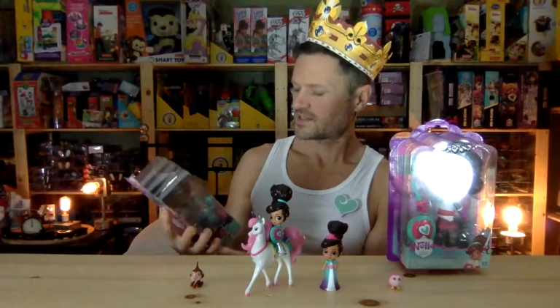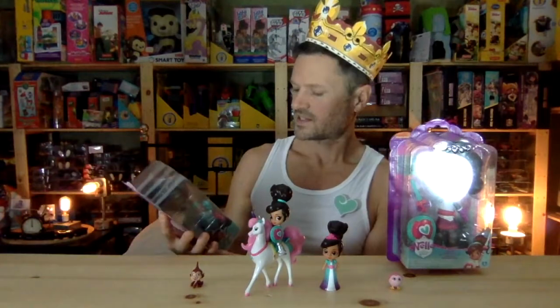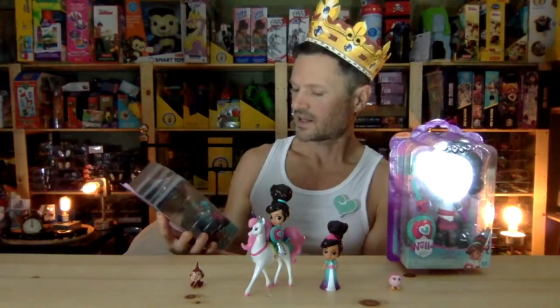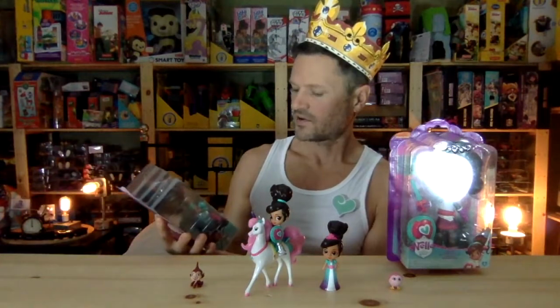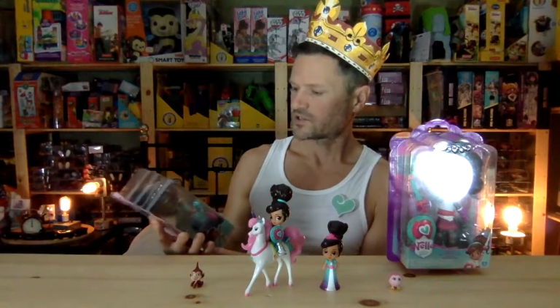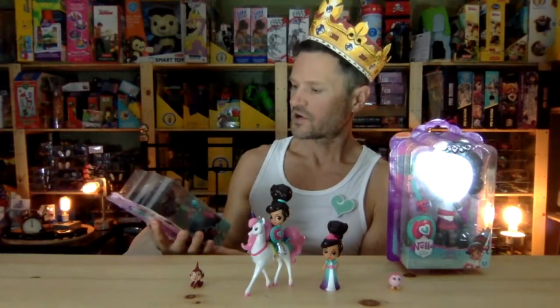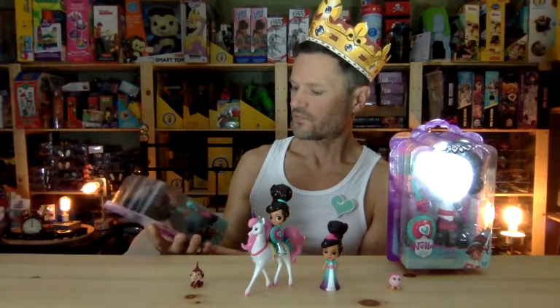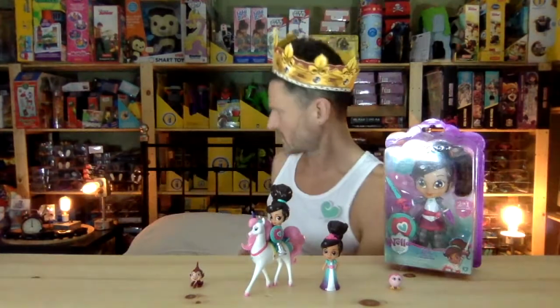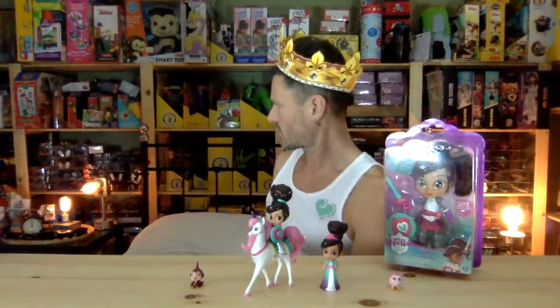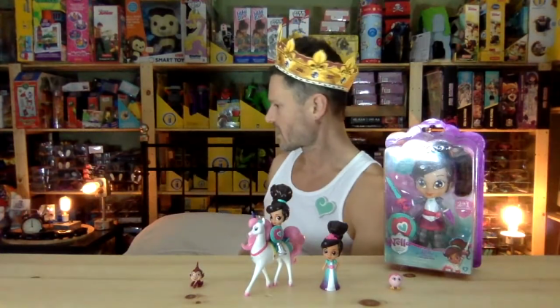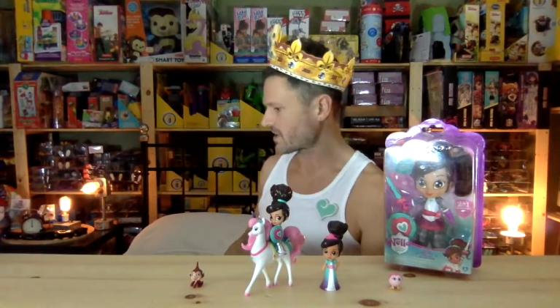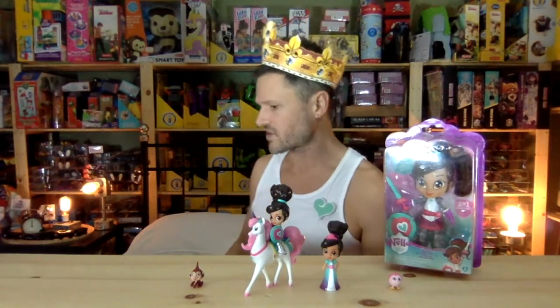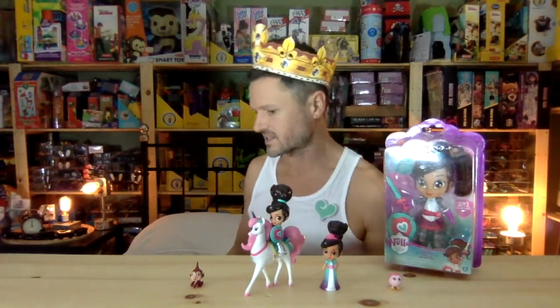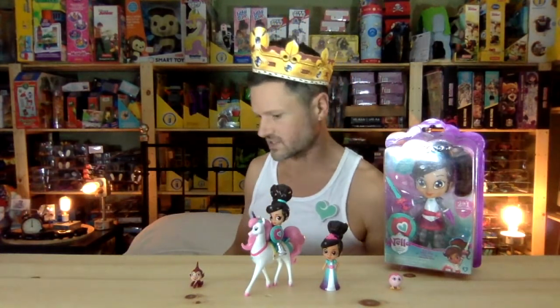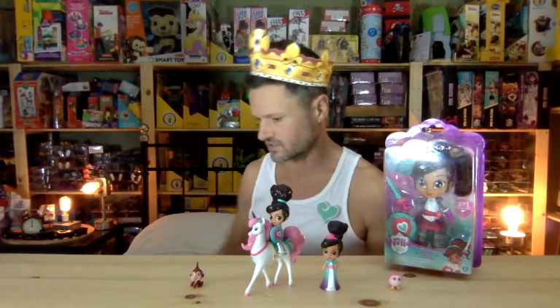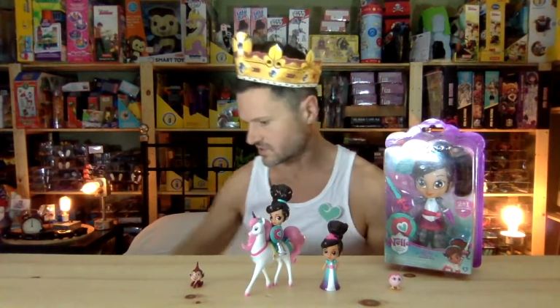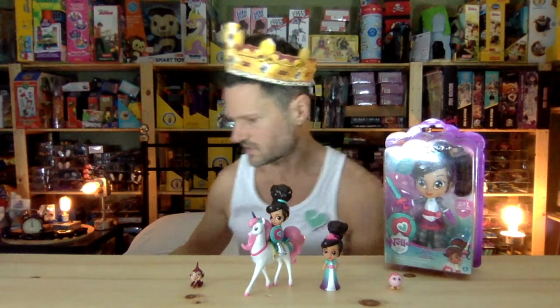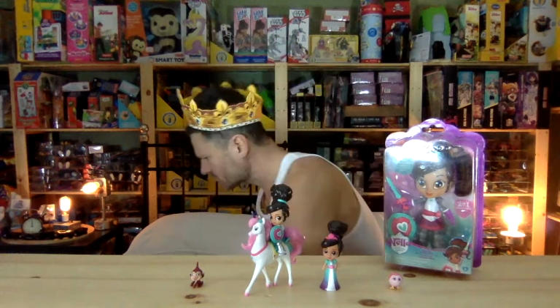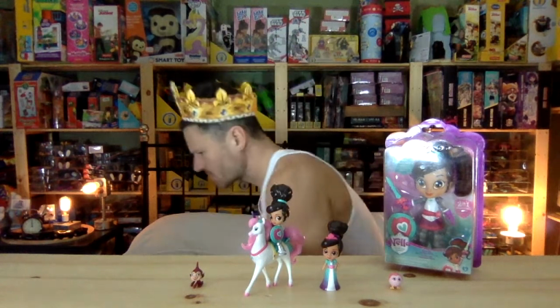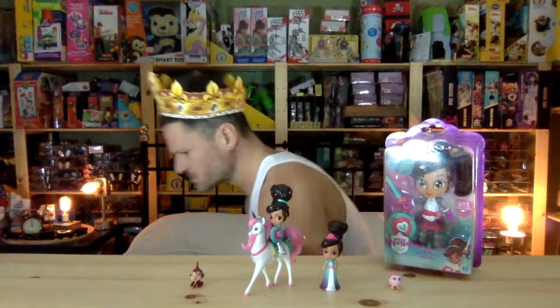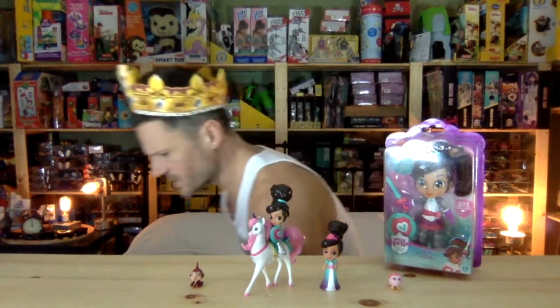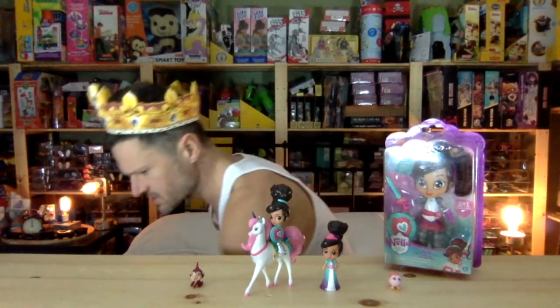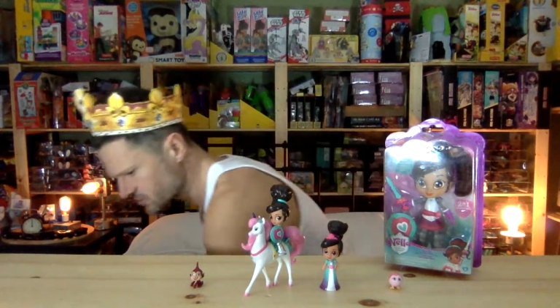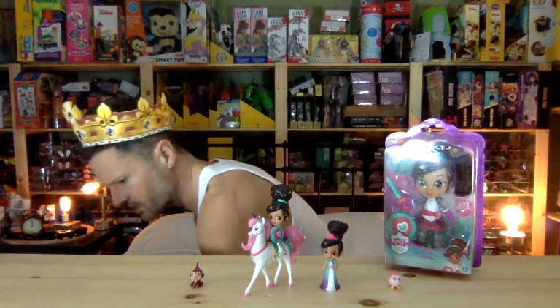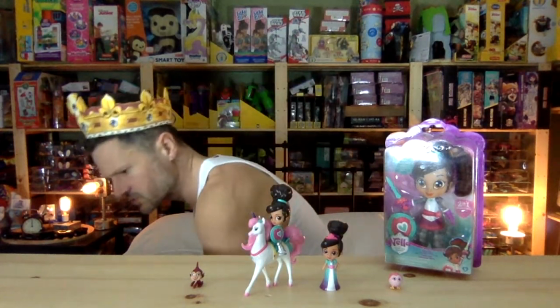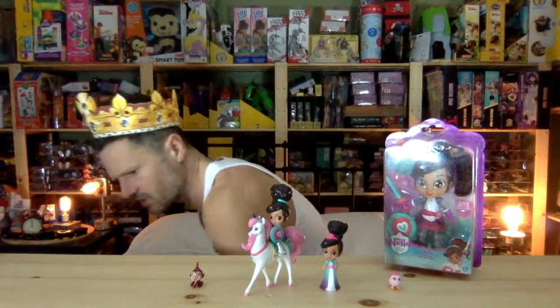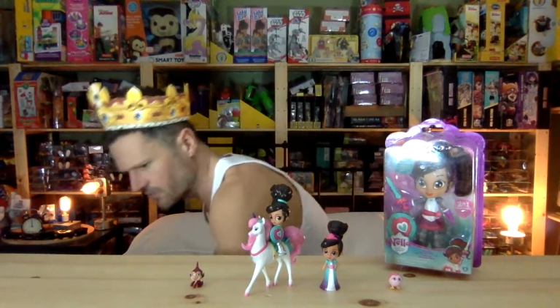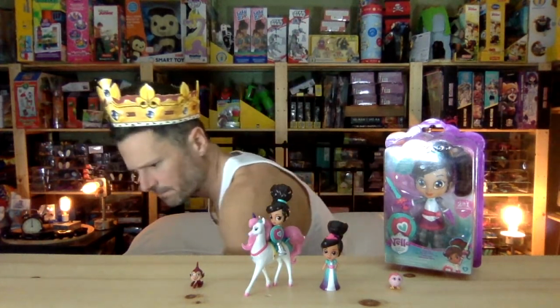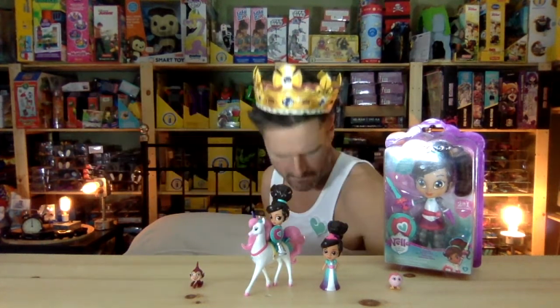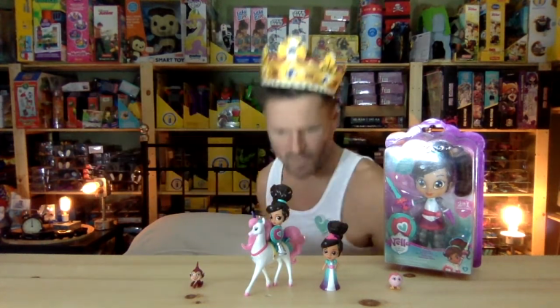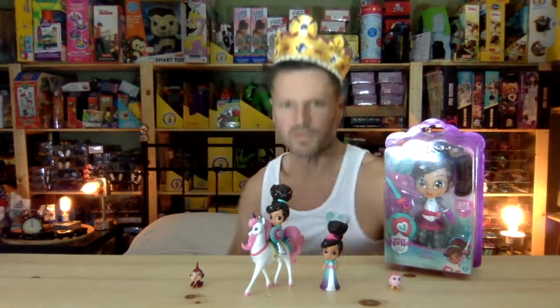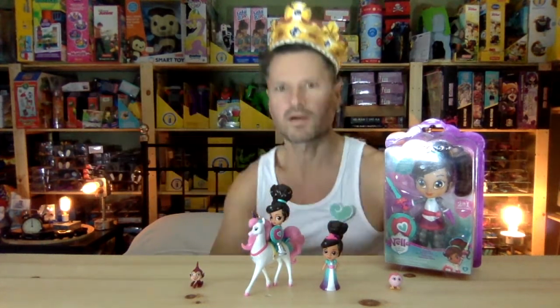This is a Nickelodeon show. Where are my dragon scissors? Come on, dragon scissors — where did you go? Oh, here they are.